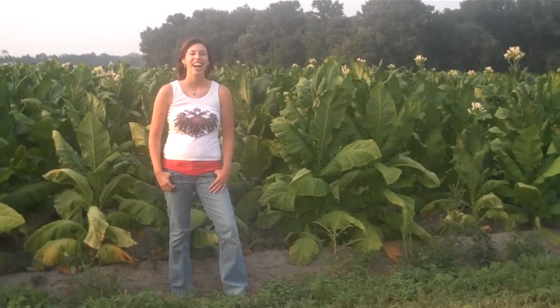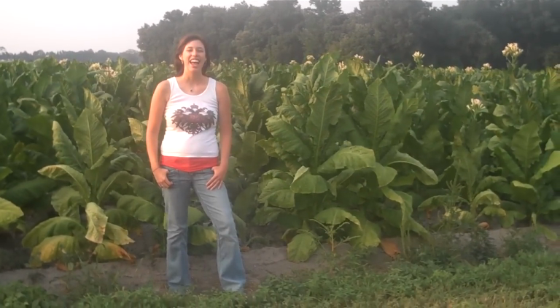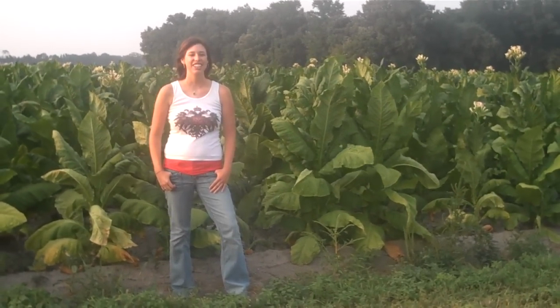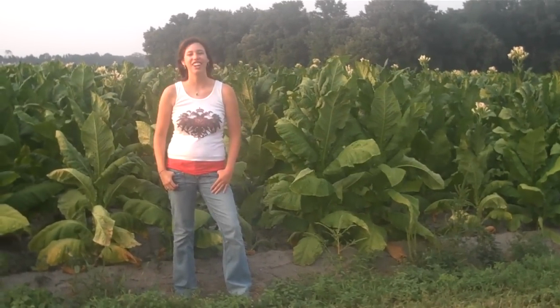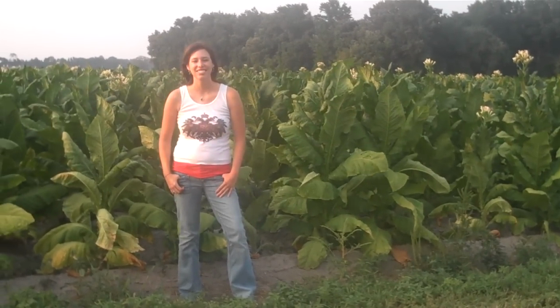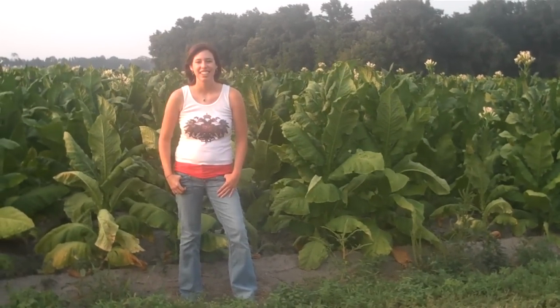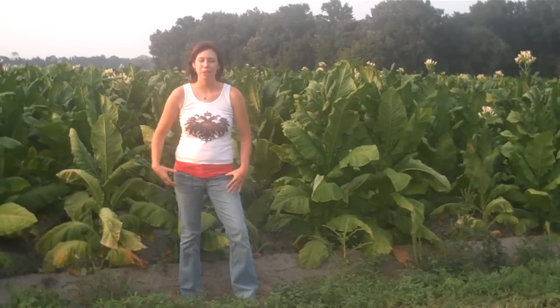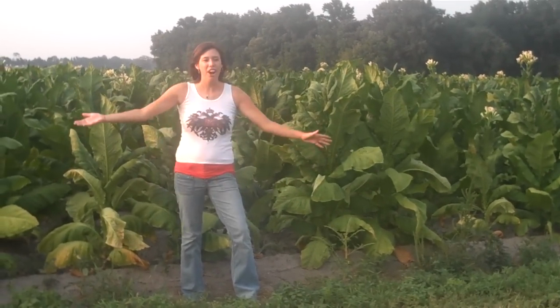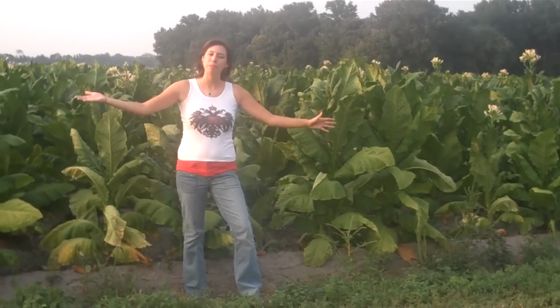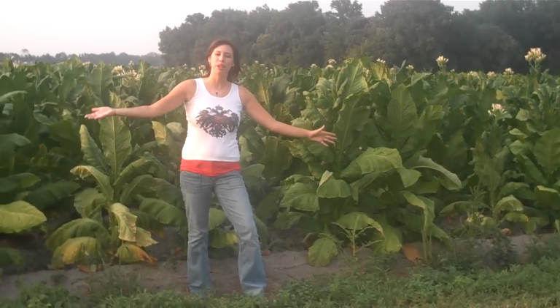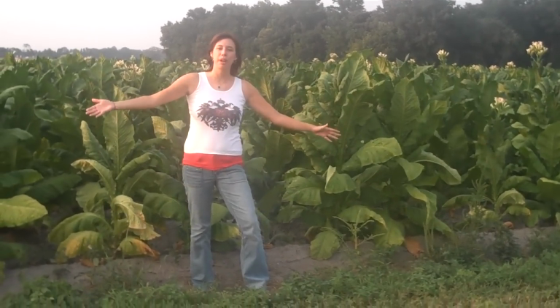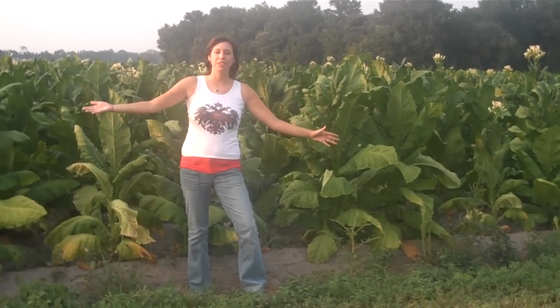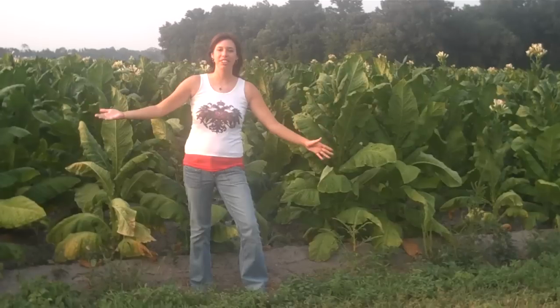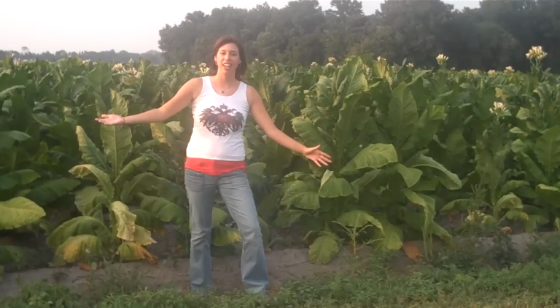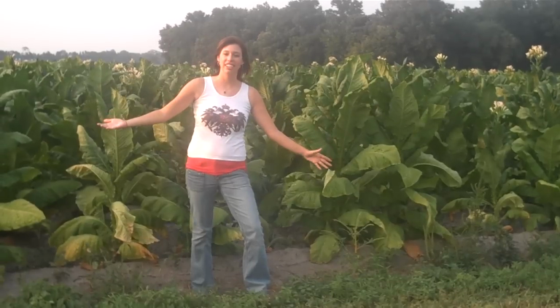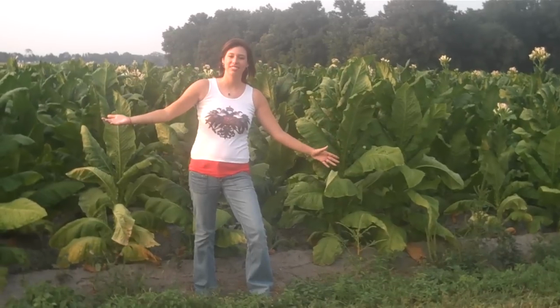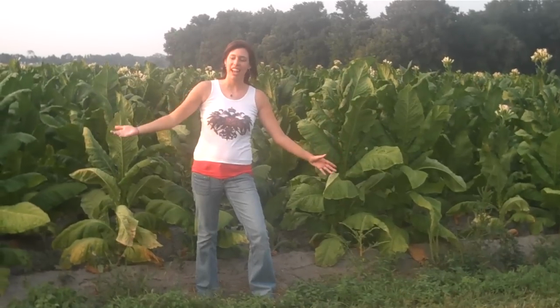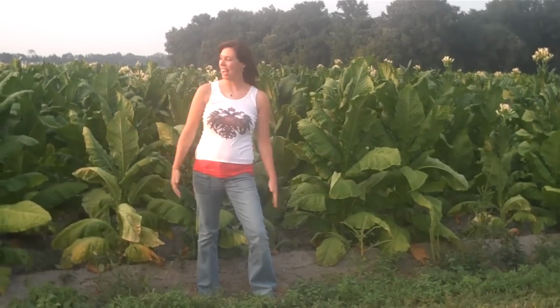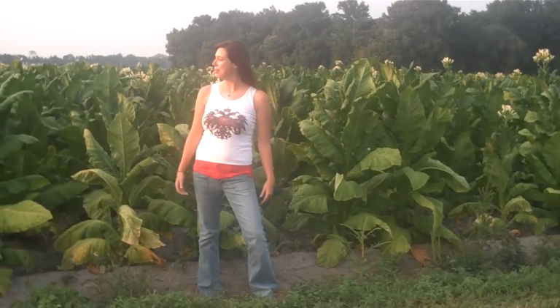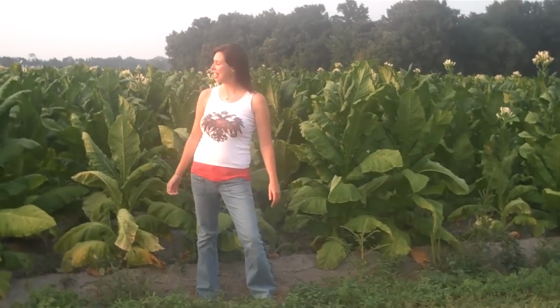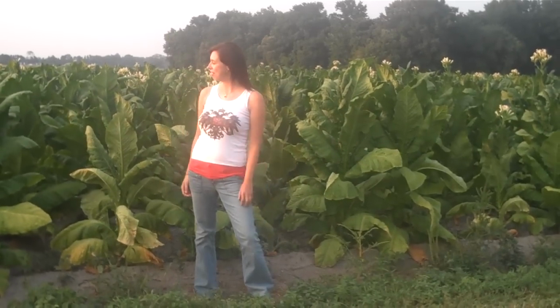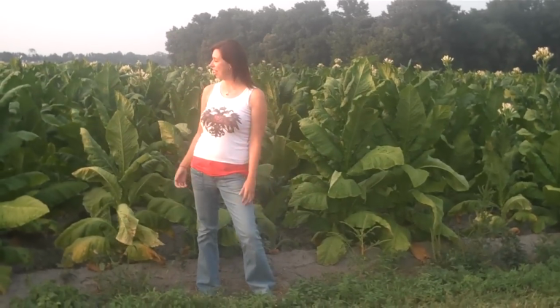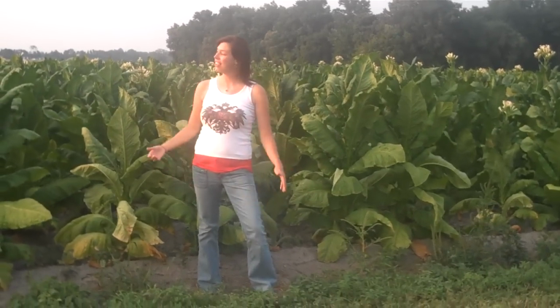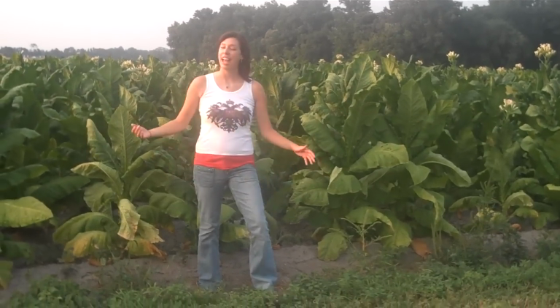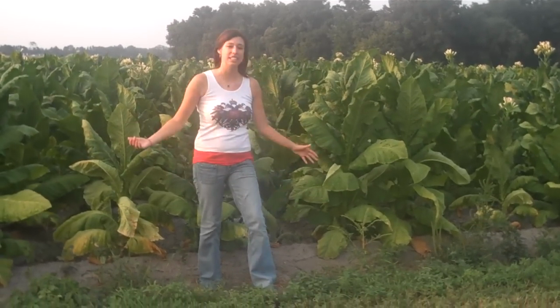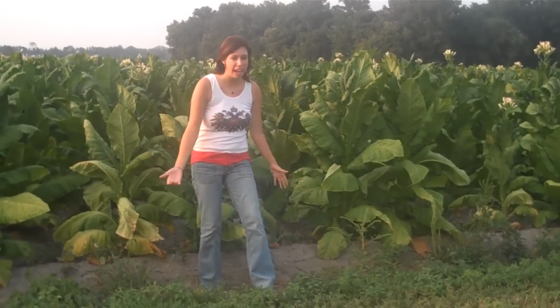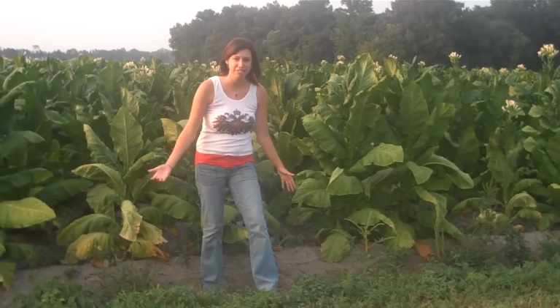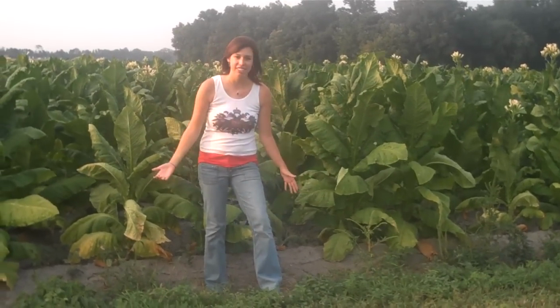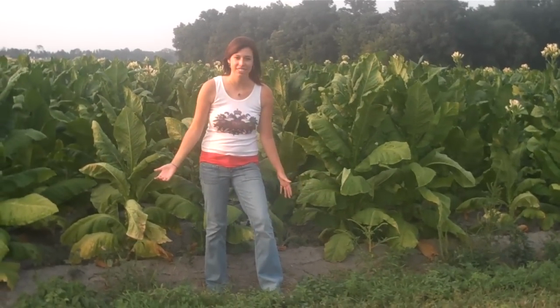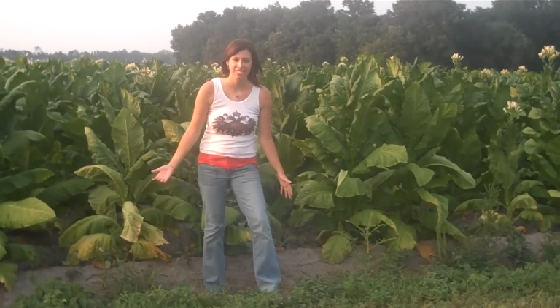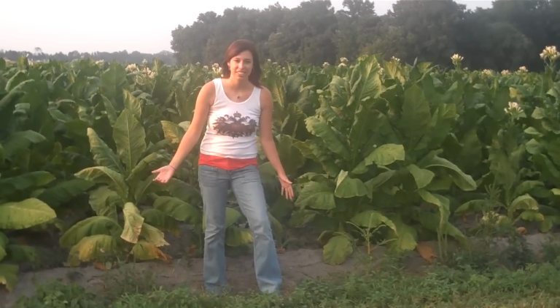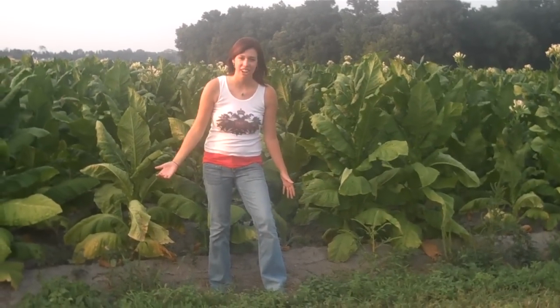Hey y'all, here we are in Bucklesbury, North Carolina and I am standing in front of a tobacco field.